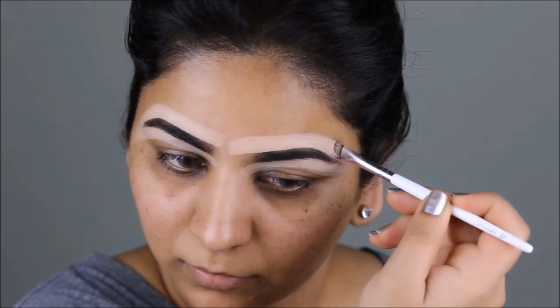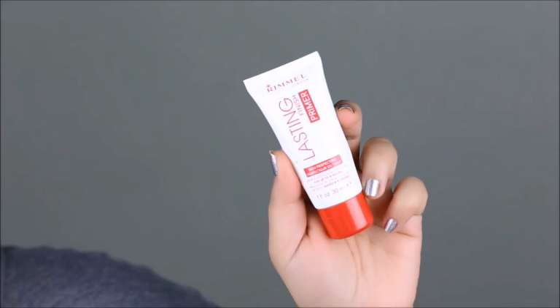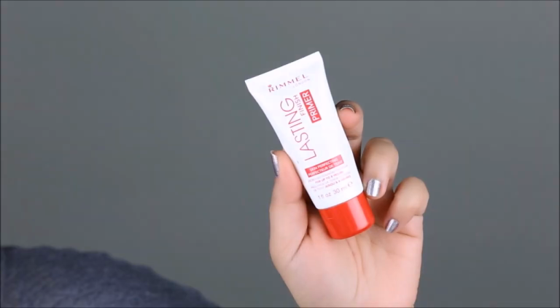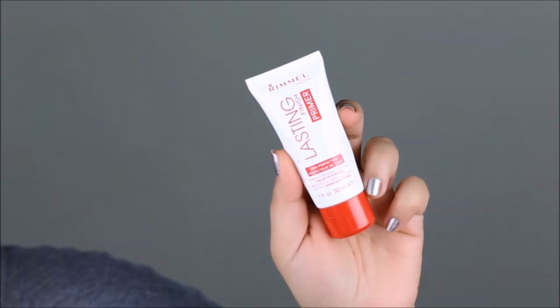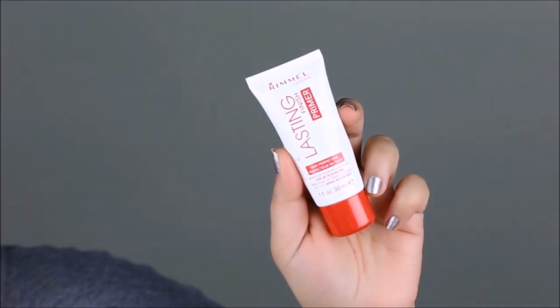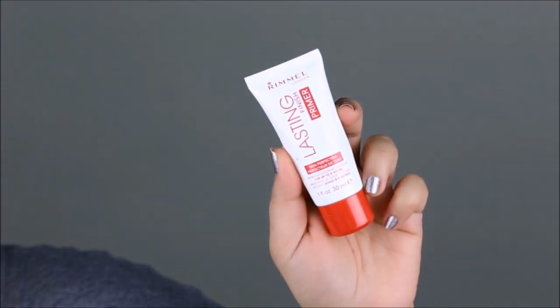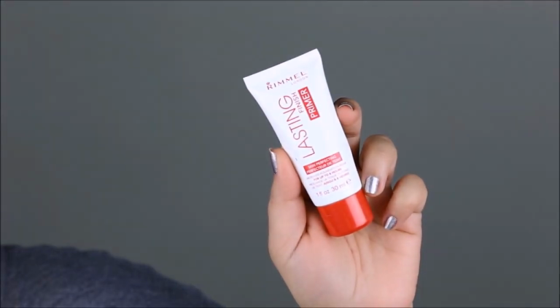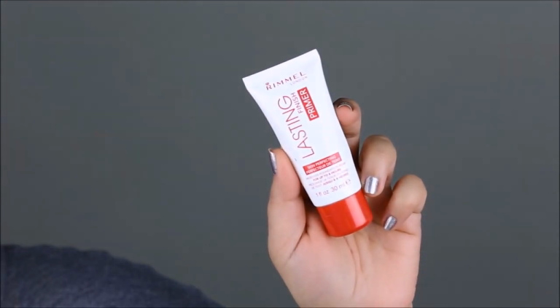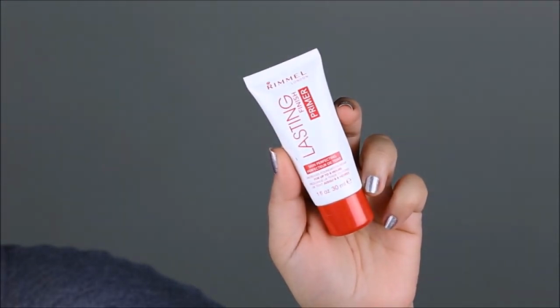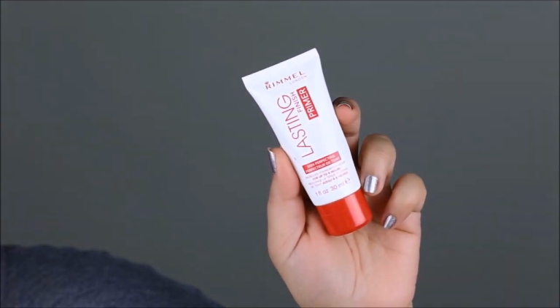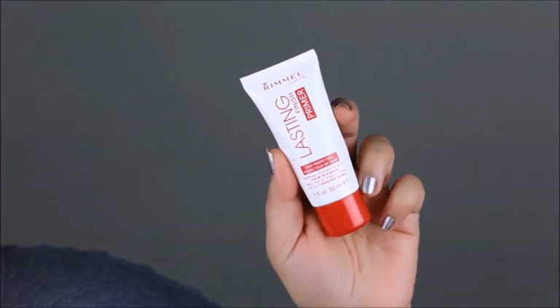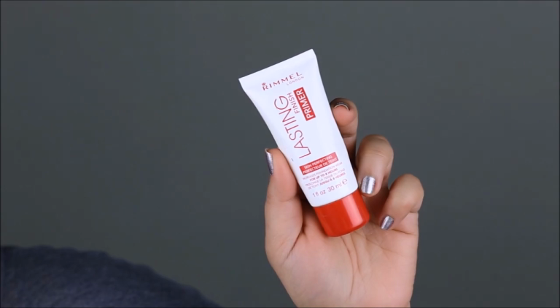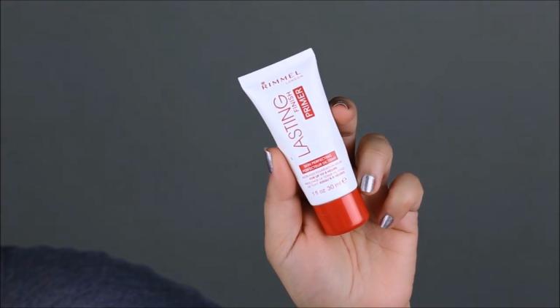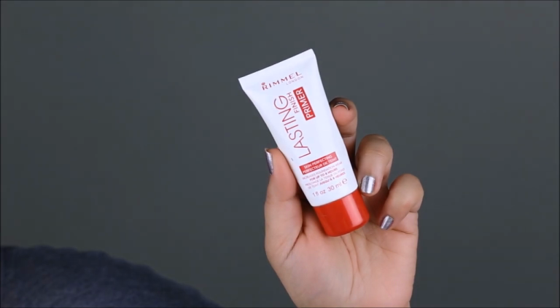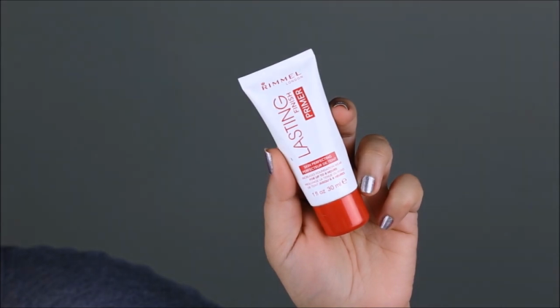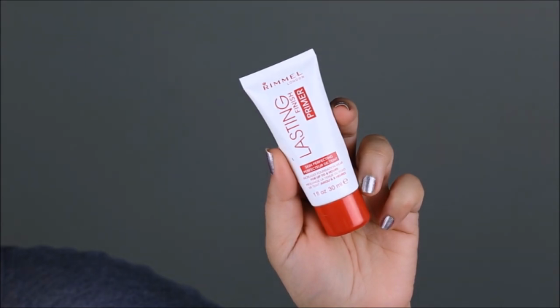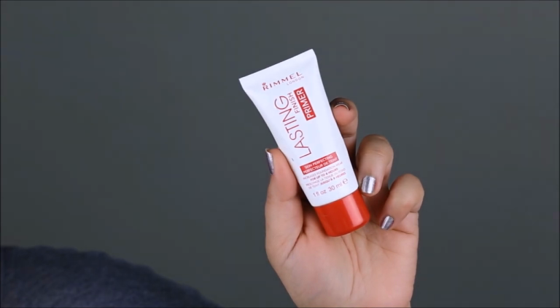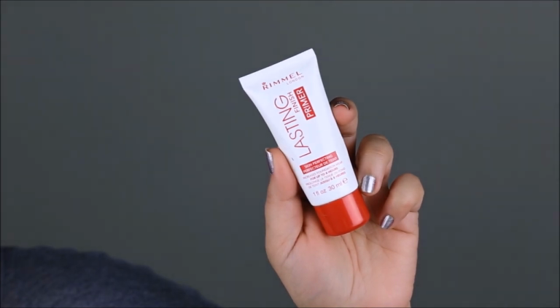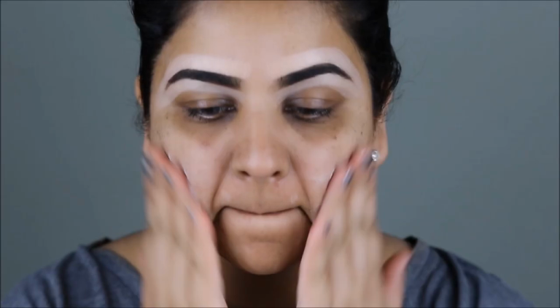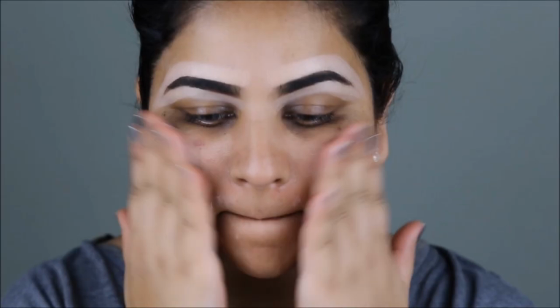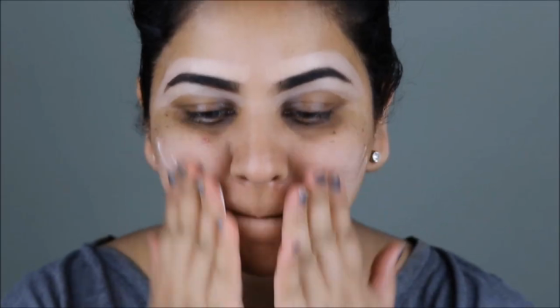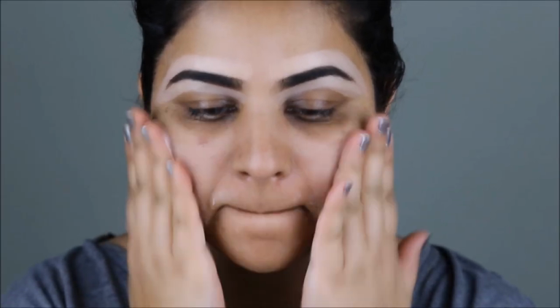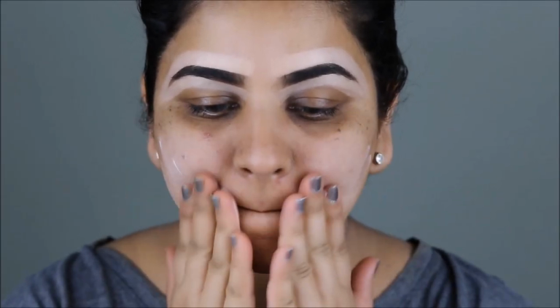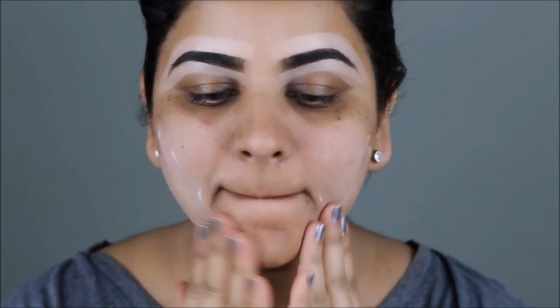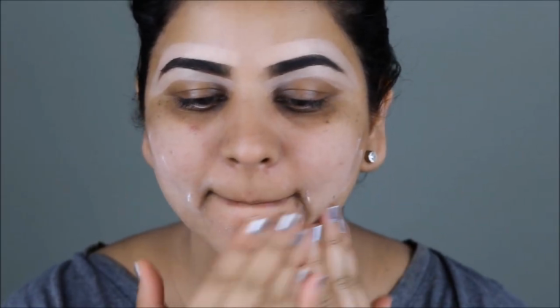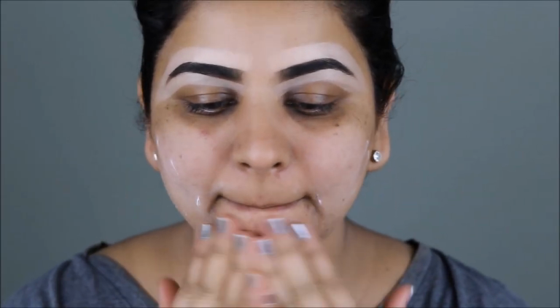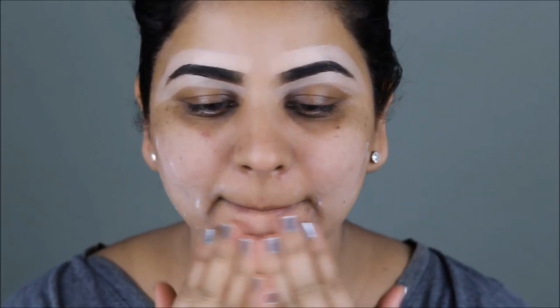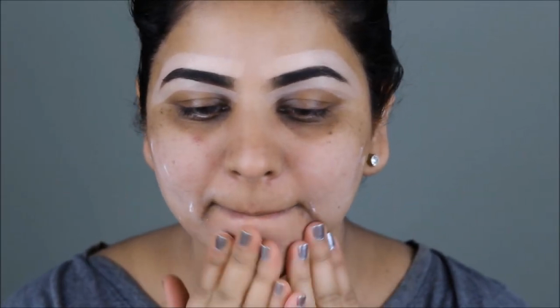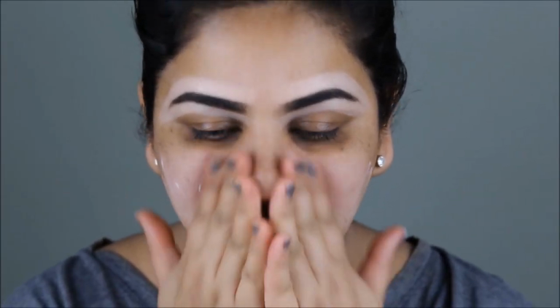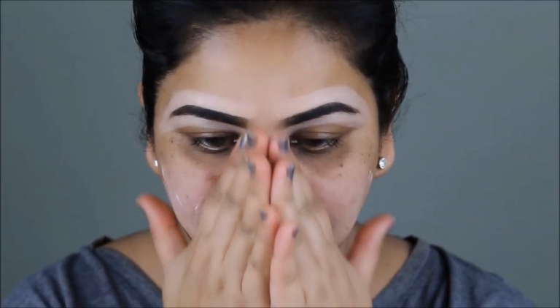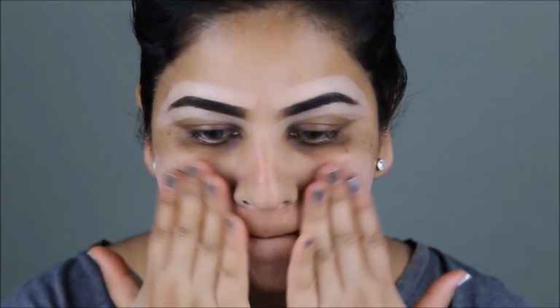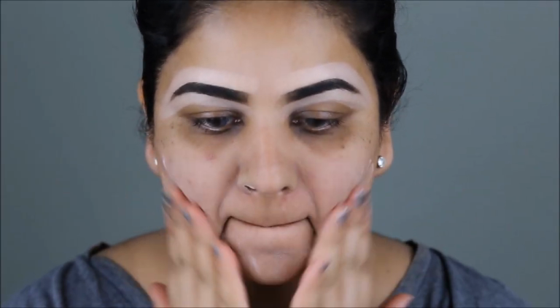Next, taking my LA Girl Pro Conceal in the color Nude, I'm going to clean up the borders of my brows. To prime my face, I'm using the Rimmel Lasting Finish Primer, and I'm going to use a little bit extra in areas where I have more dry skin.